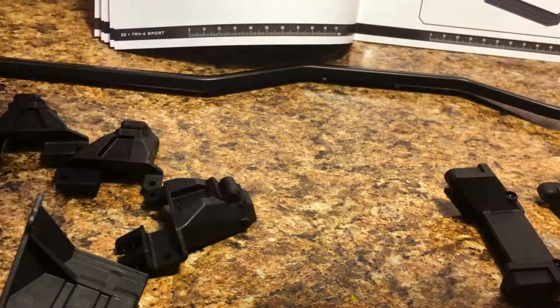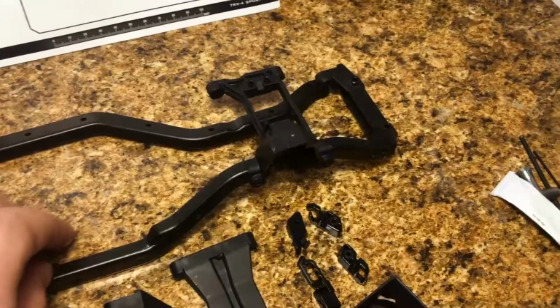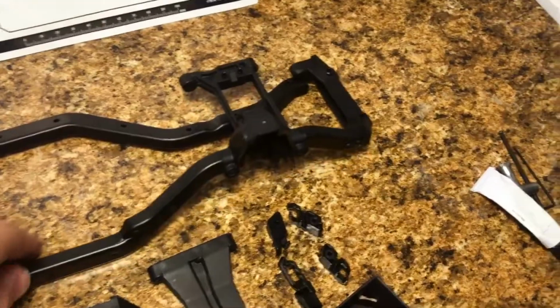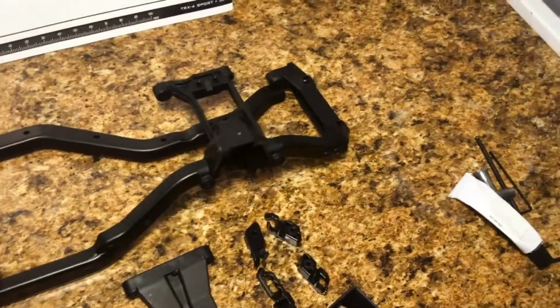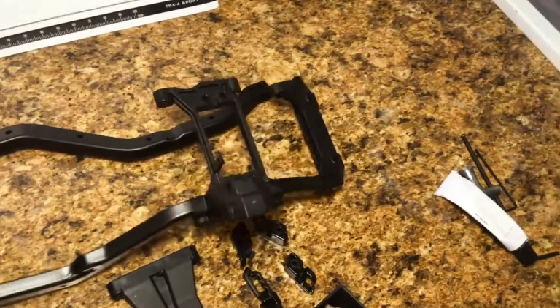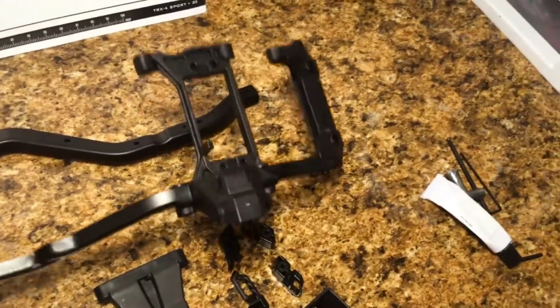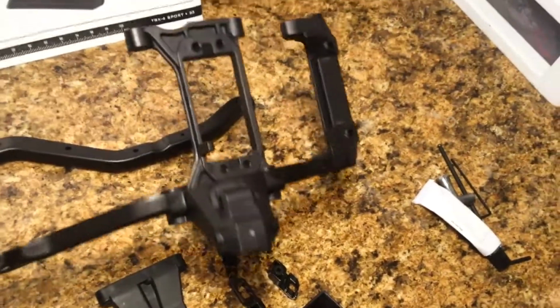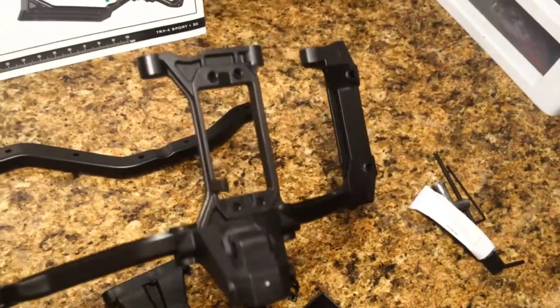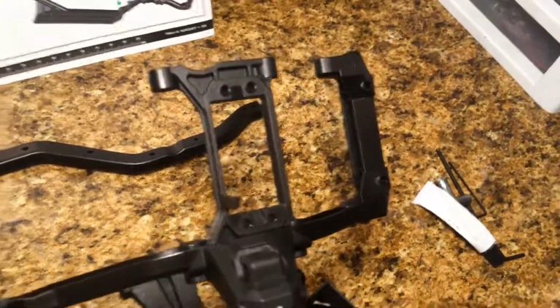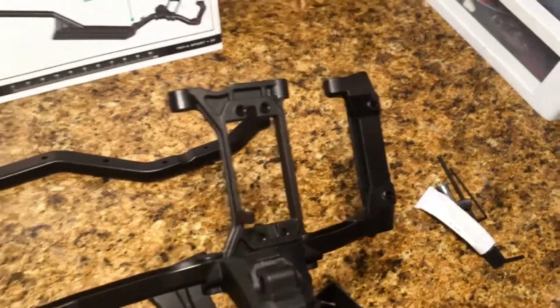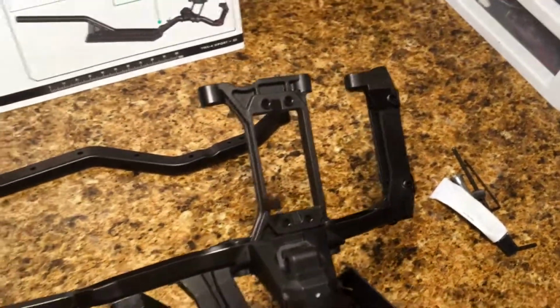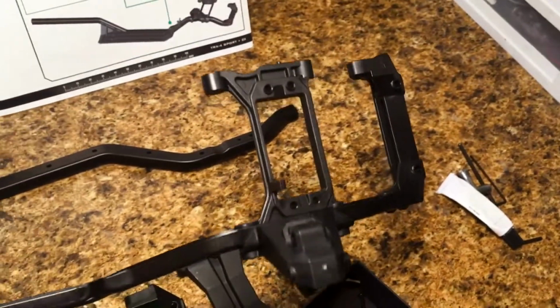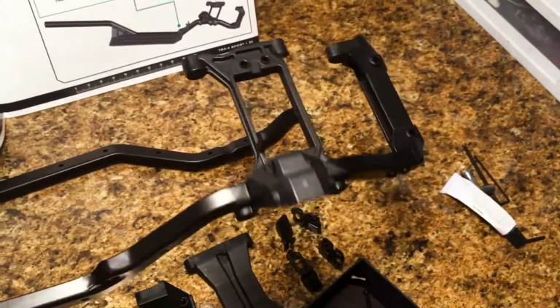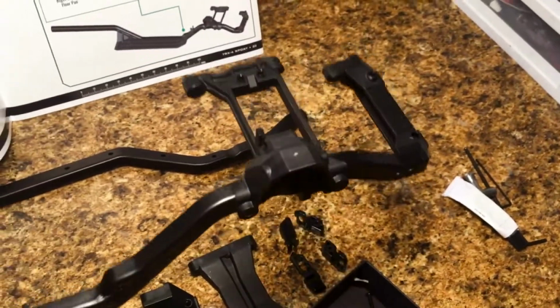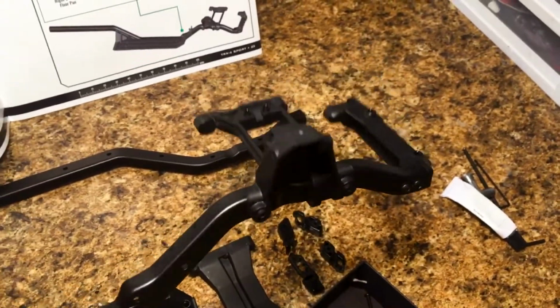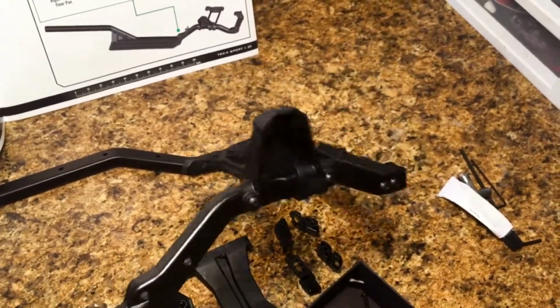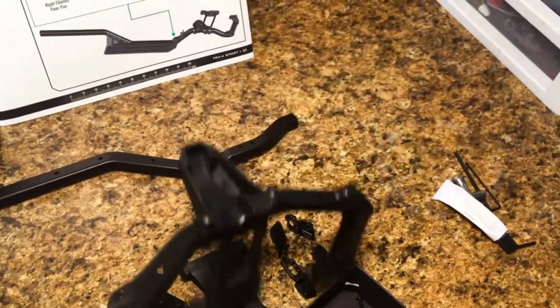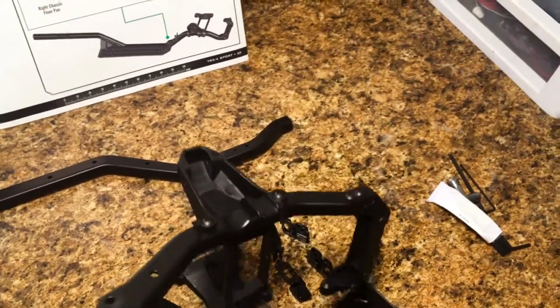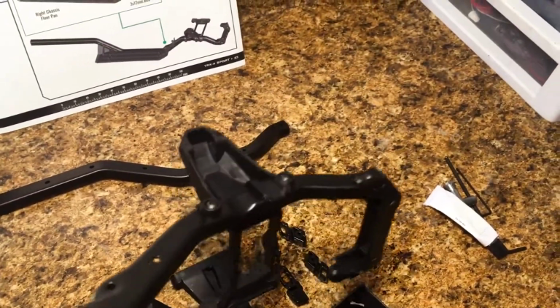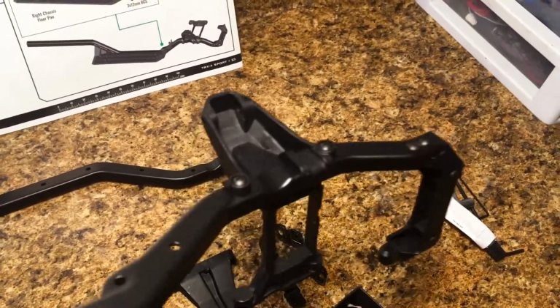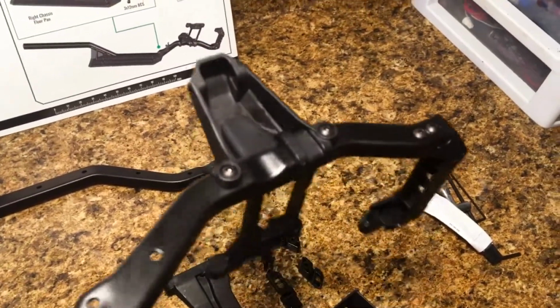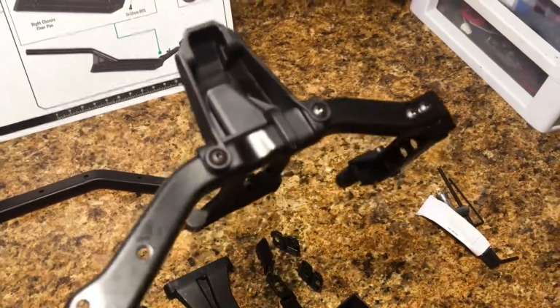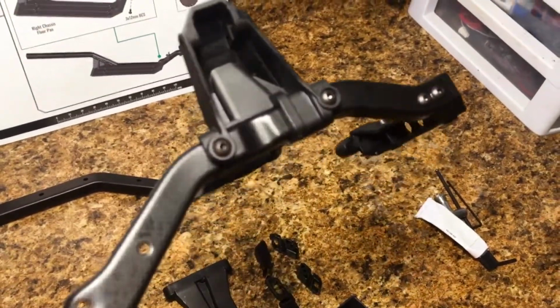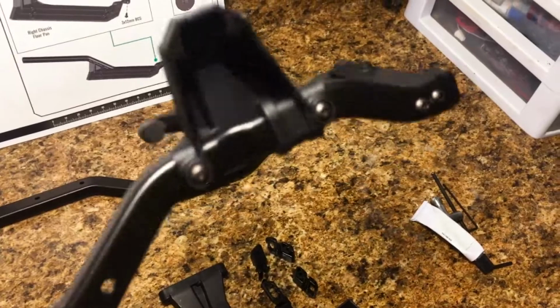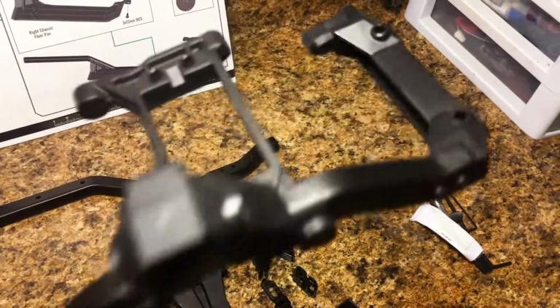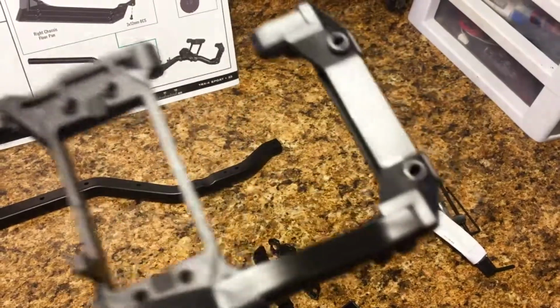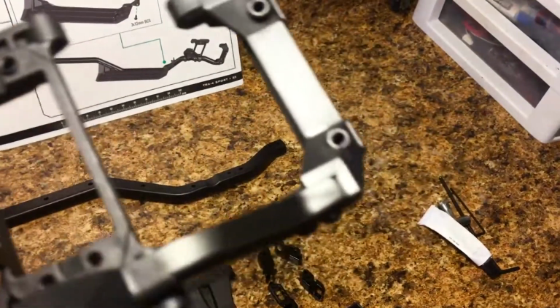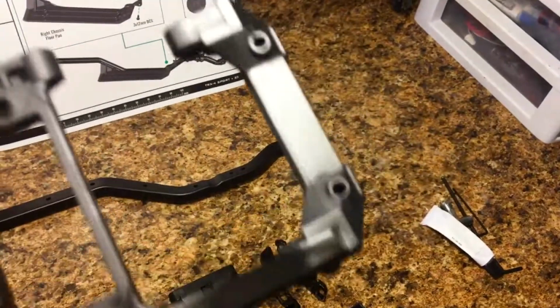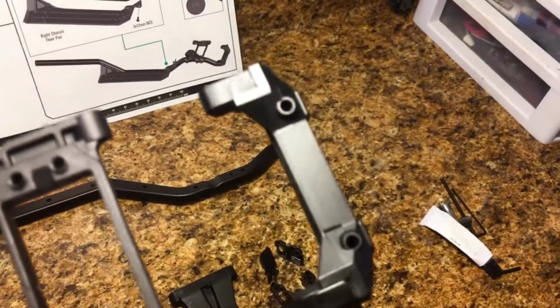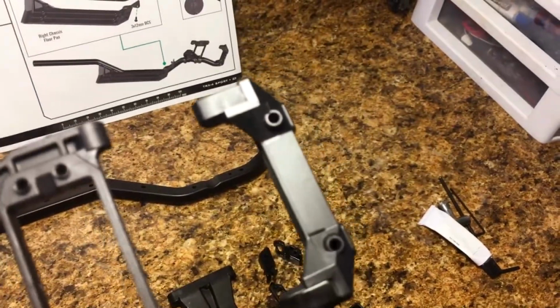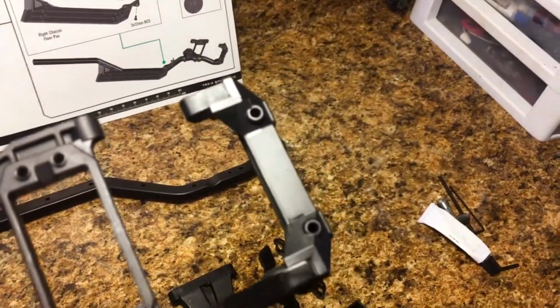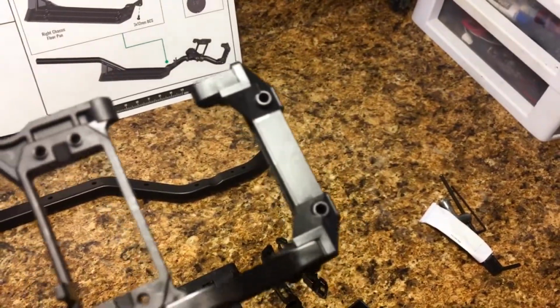I've got the first step done where we put the servo mount and the first shock tower in, as well as the front cross member. That all went together really well.